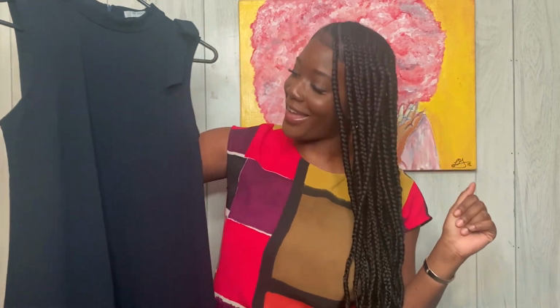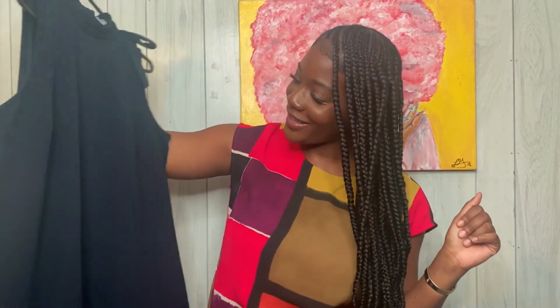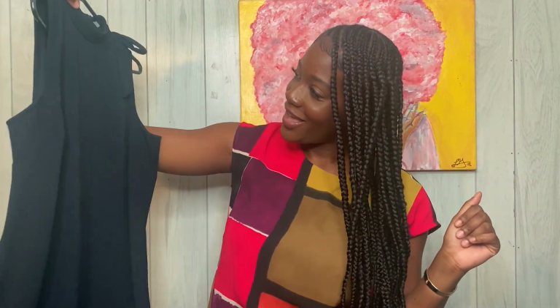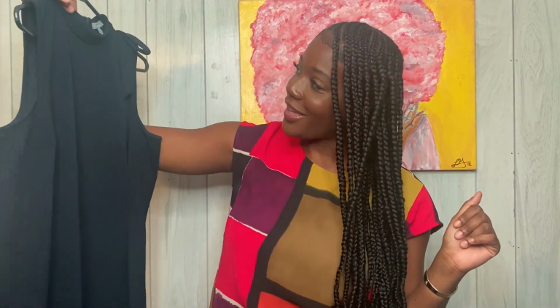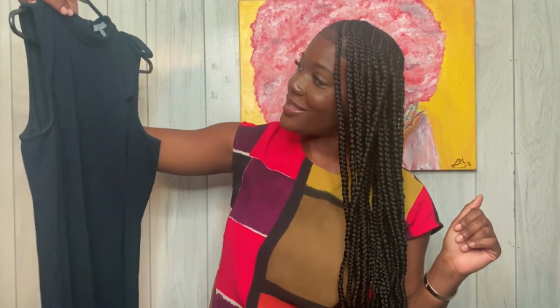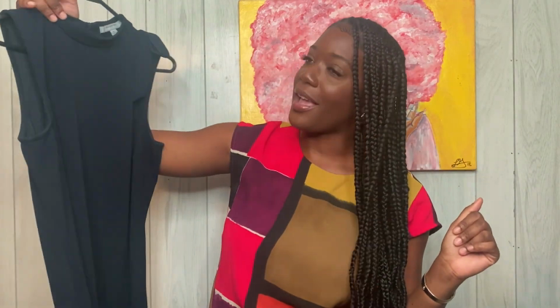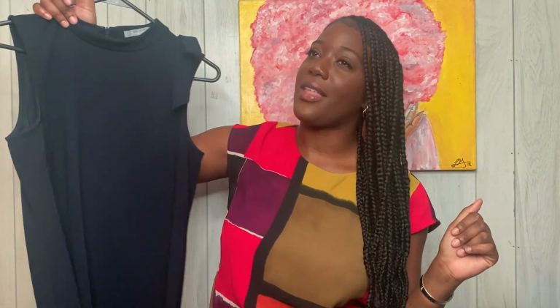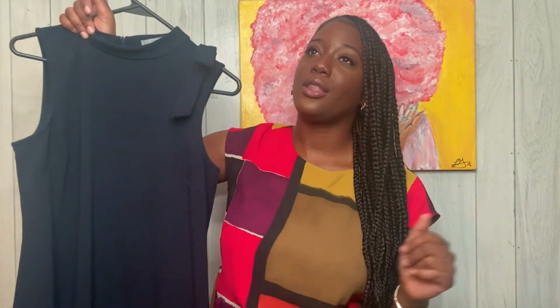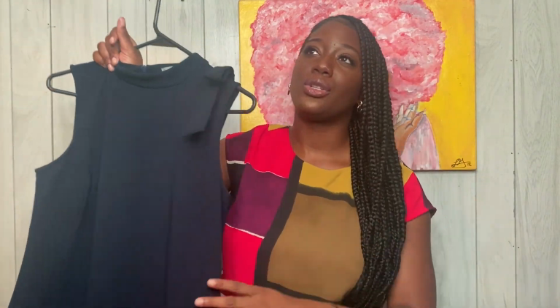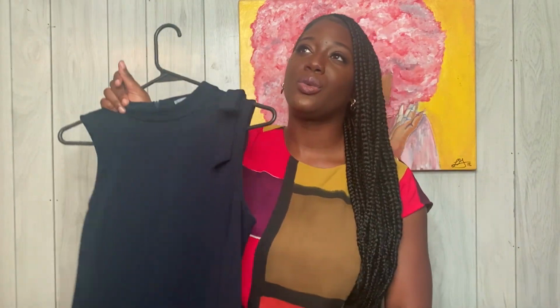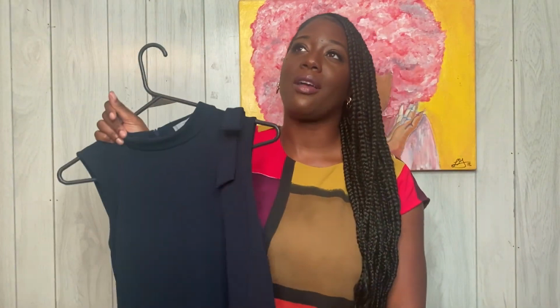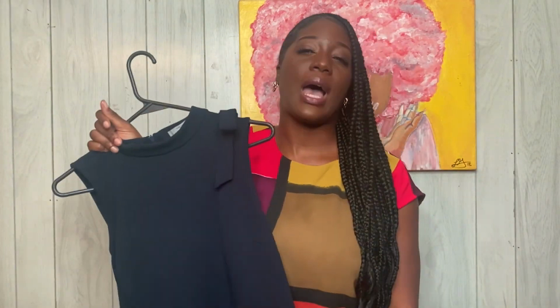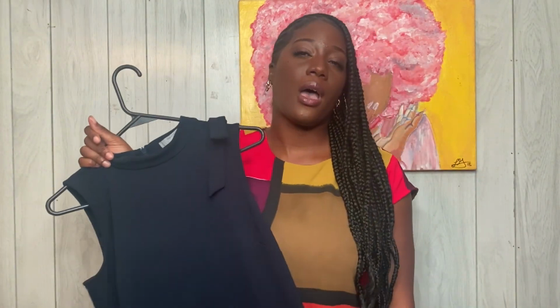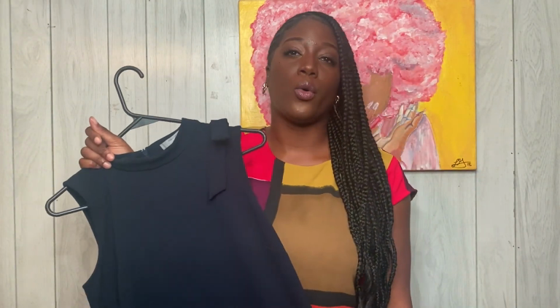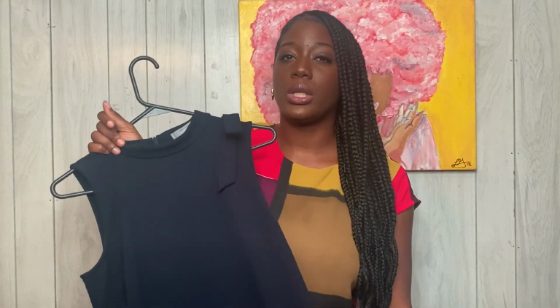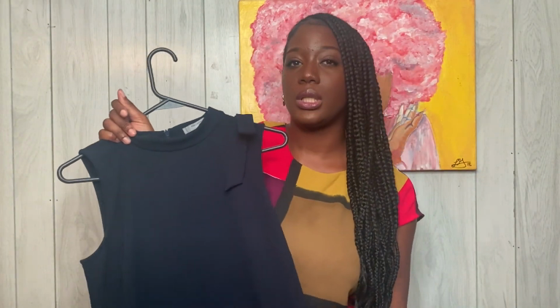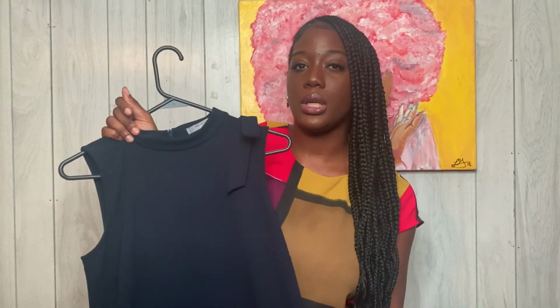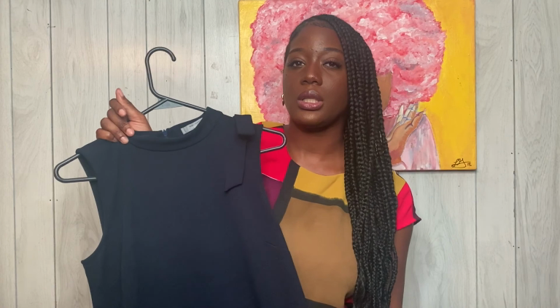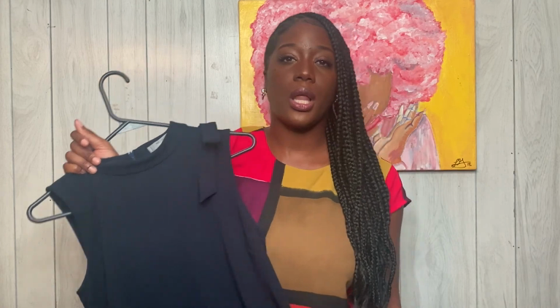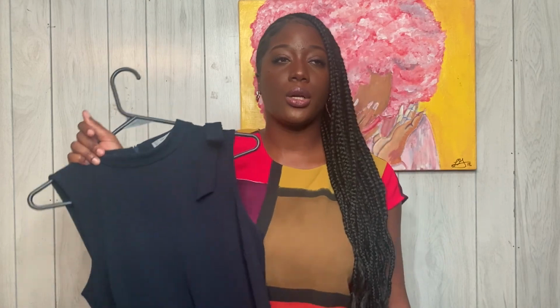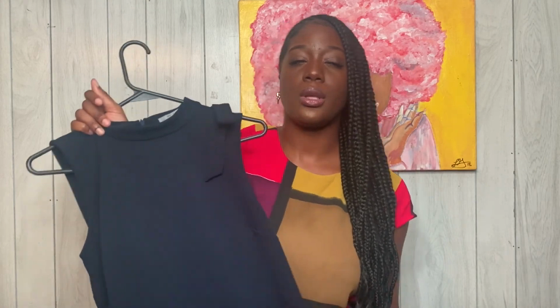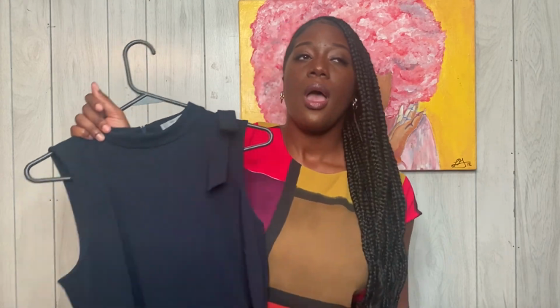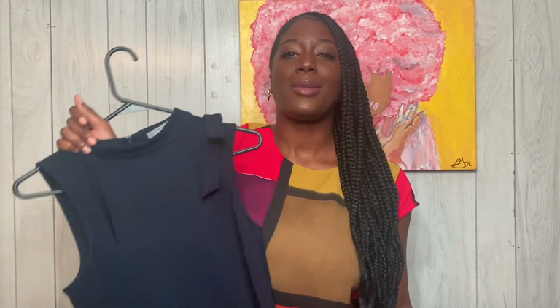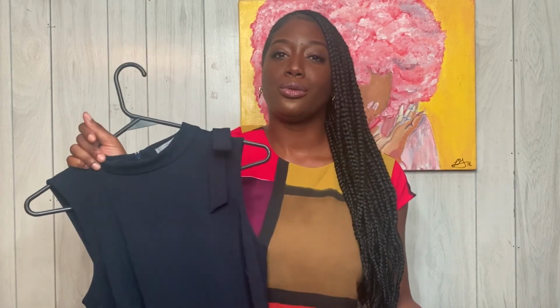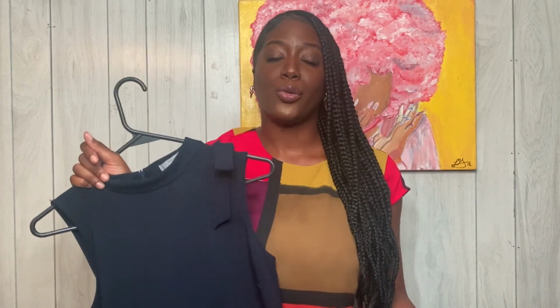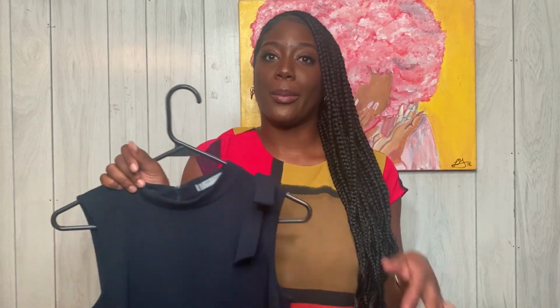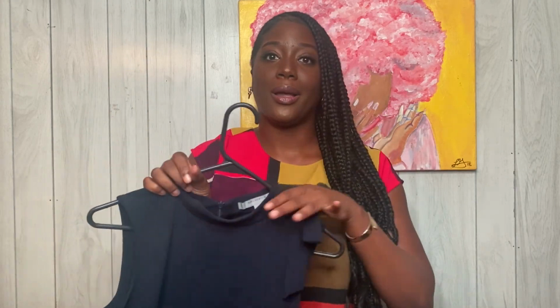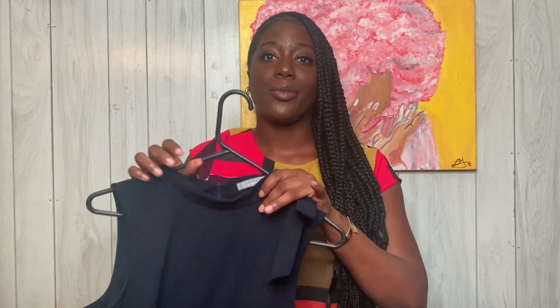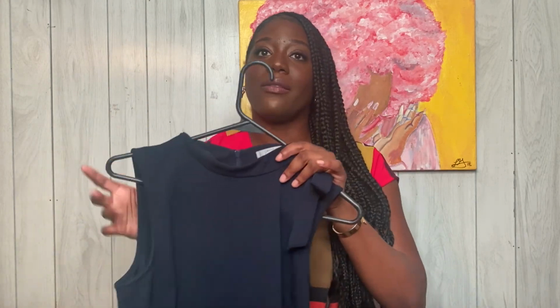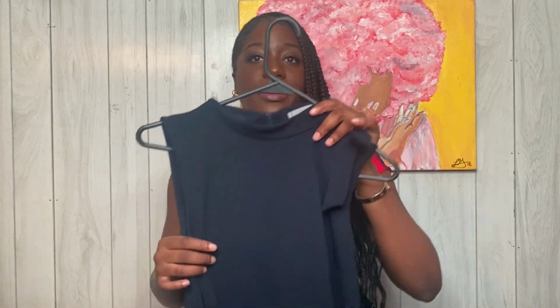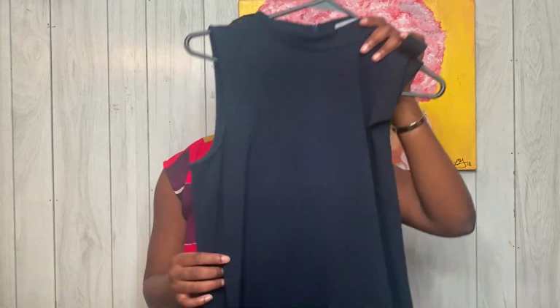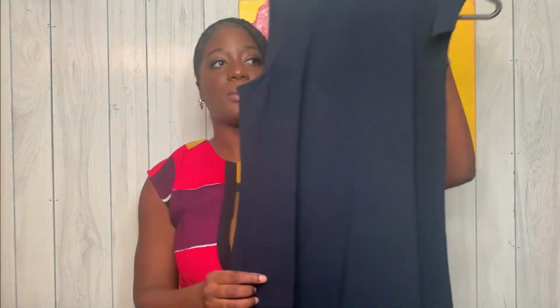I think the dresses were like five or six dollars — I'm not too sure, but very inexpensive.